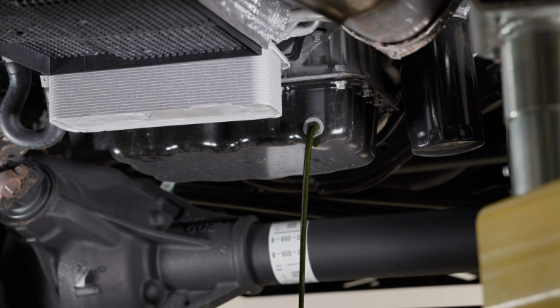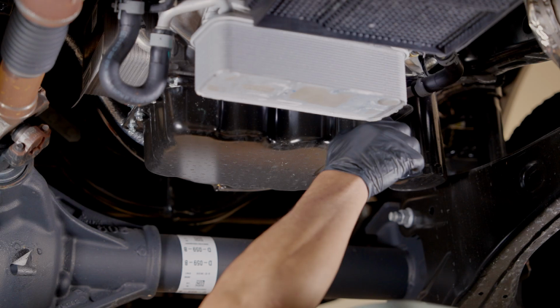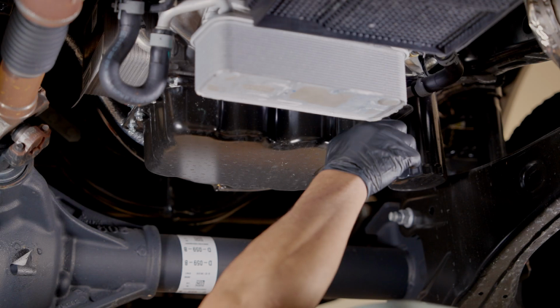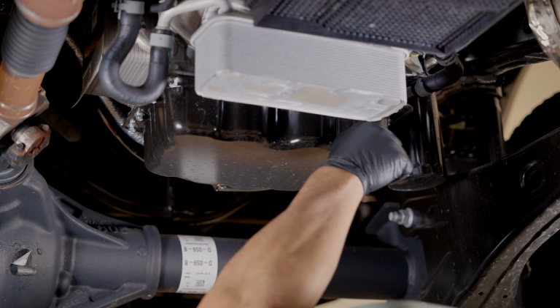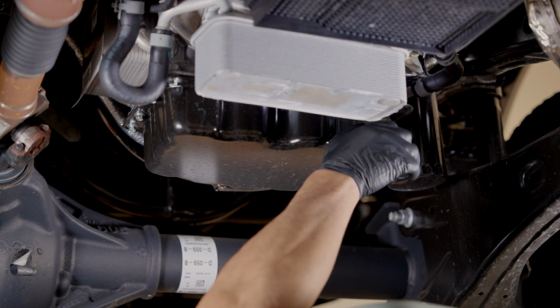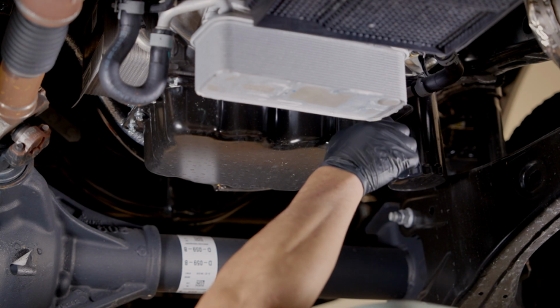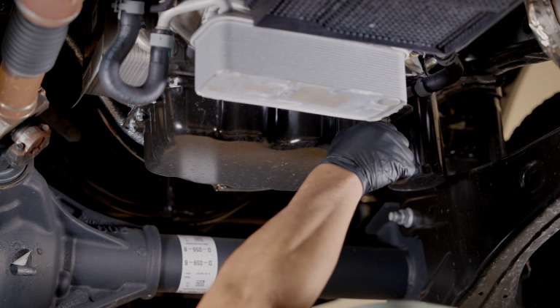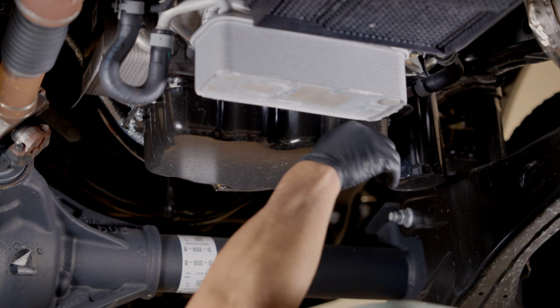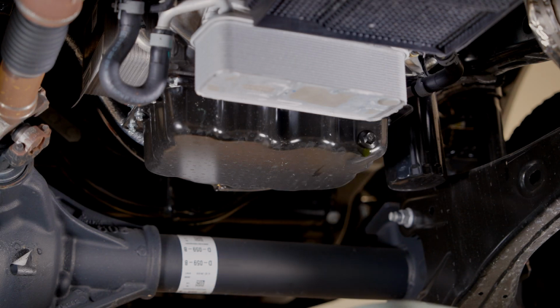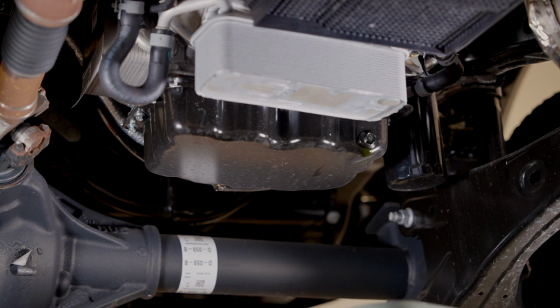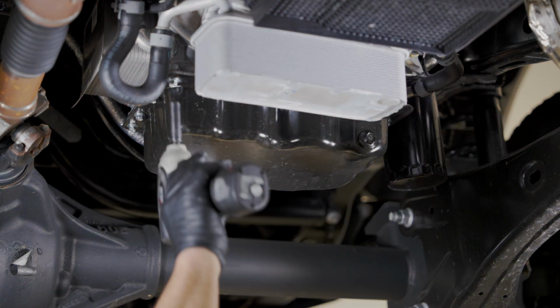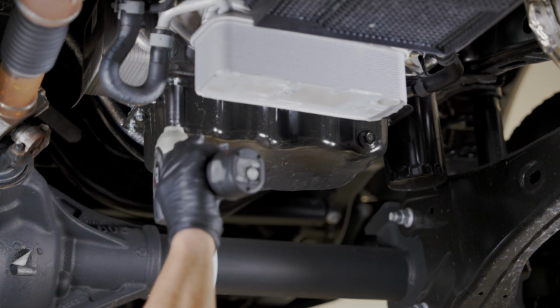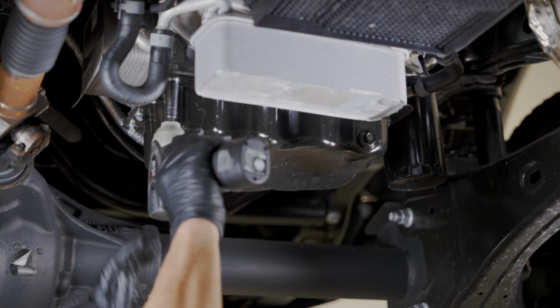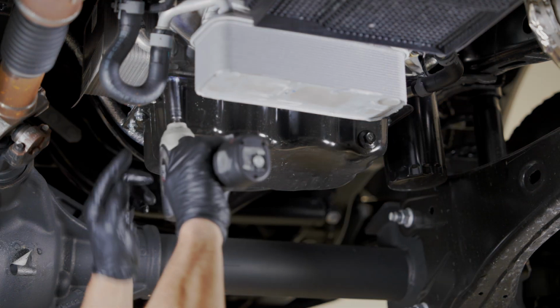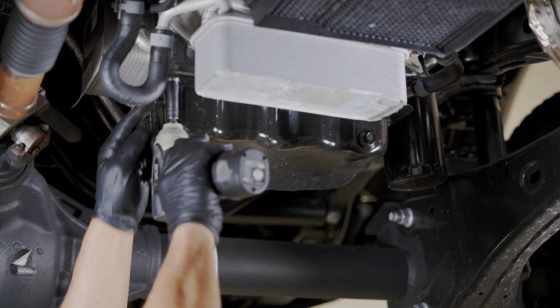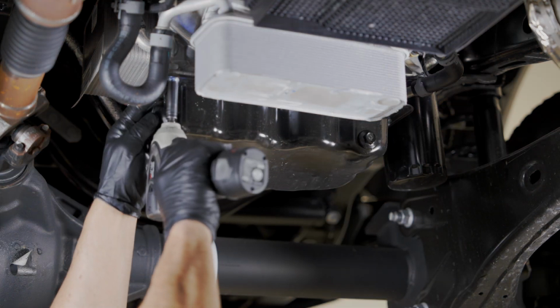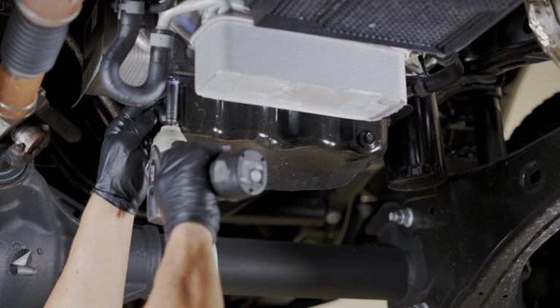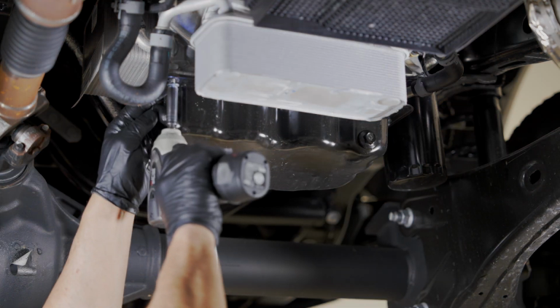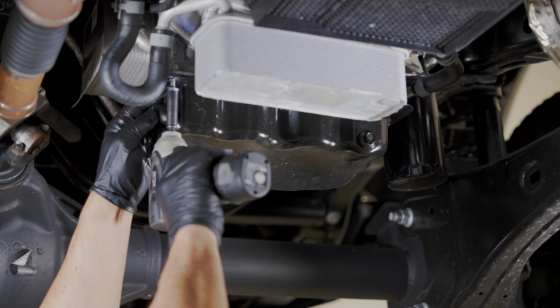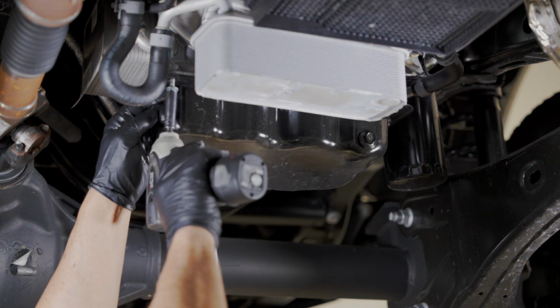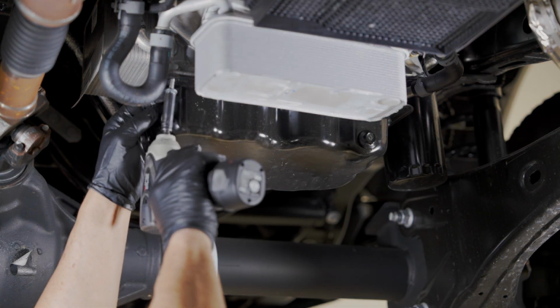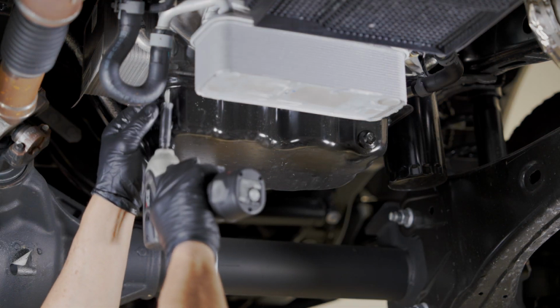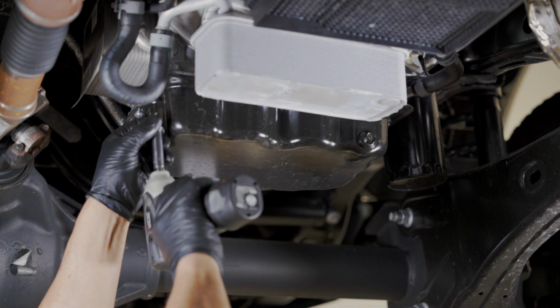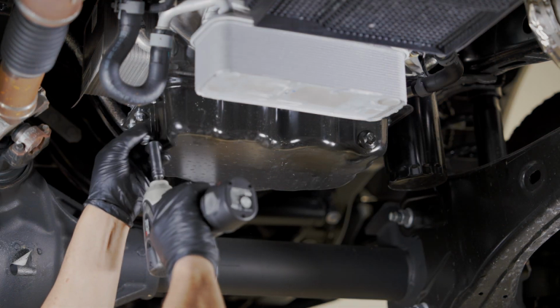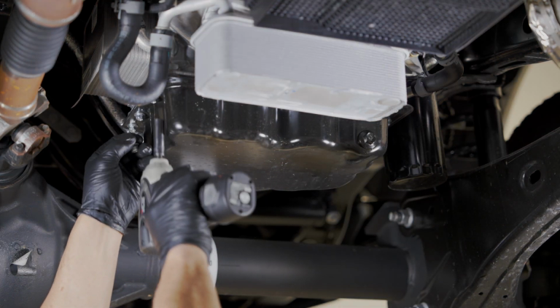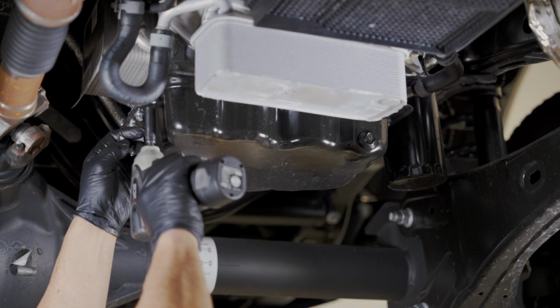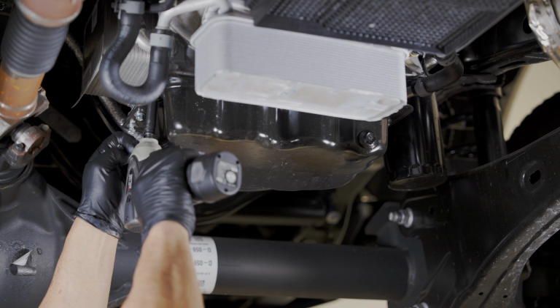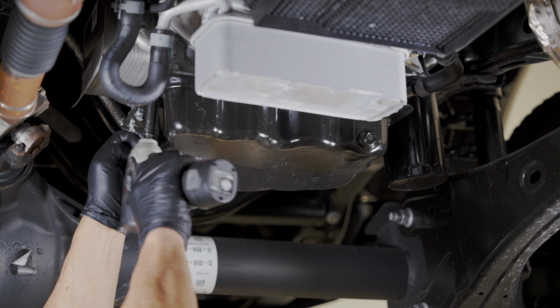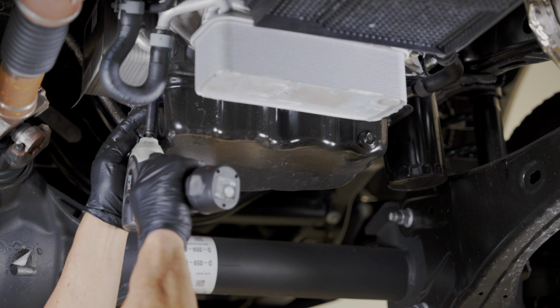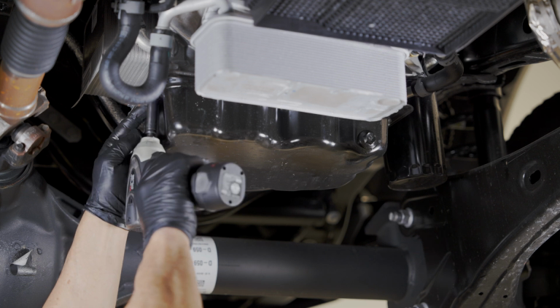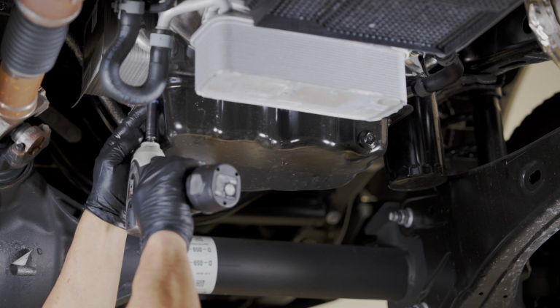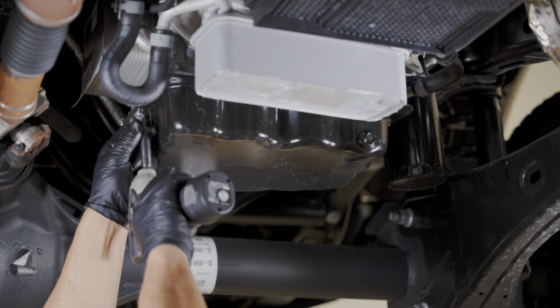Step 2. When draining is complete, reinstall the drain plug, then remove all factory oil pan bolts.